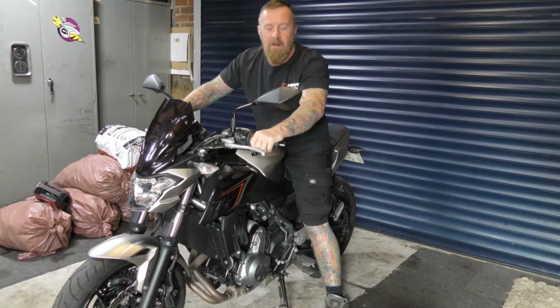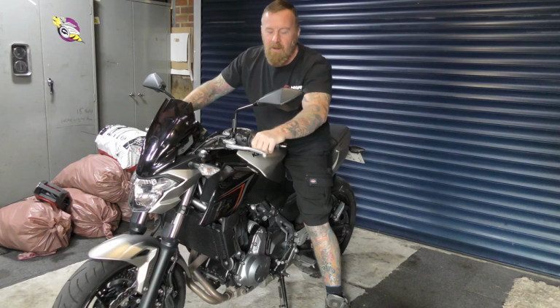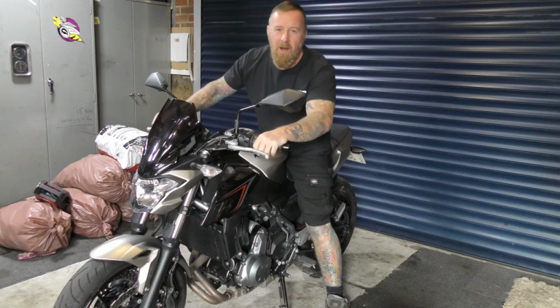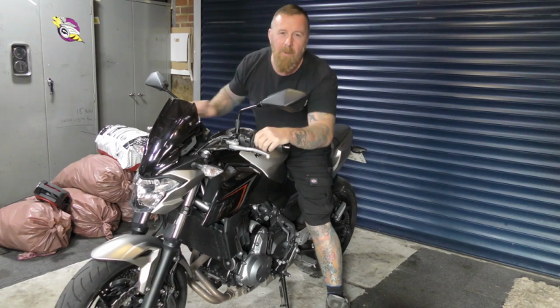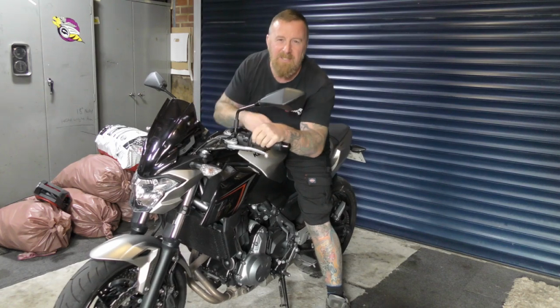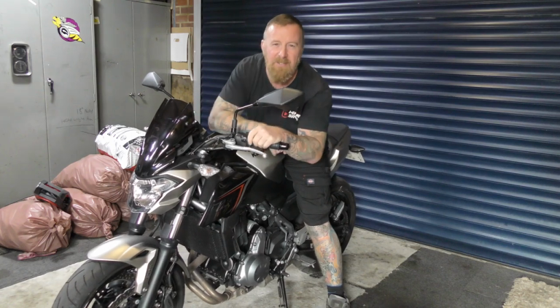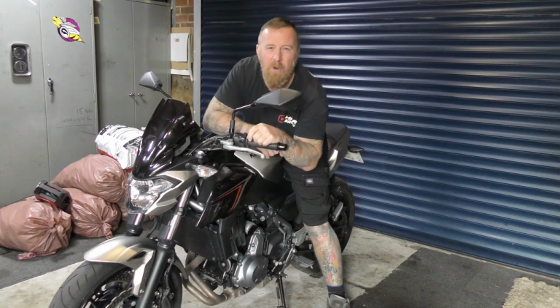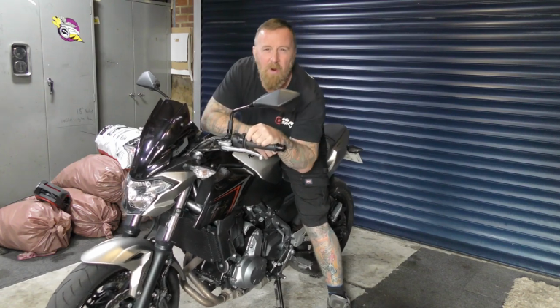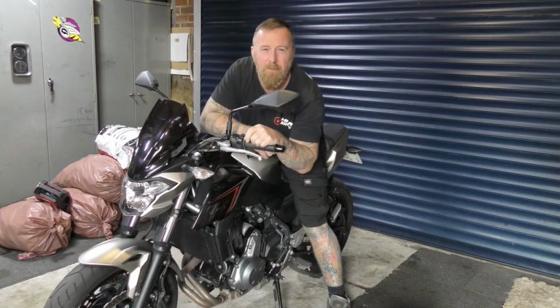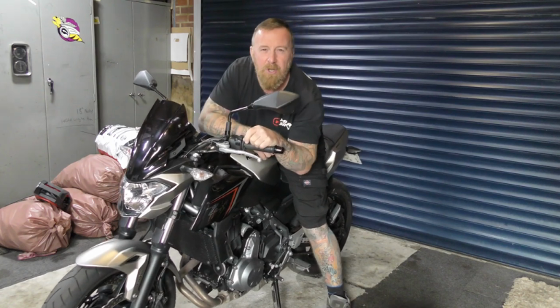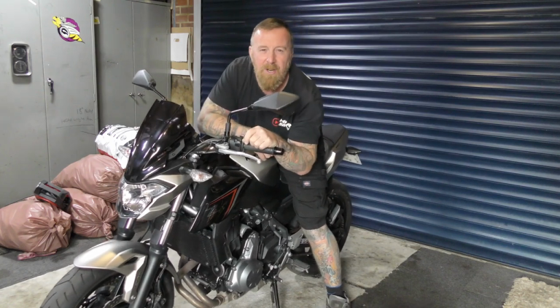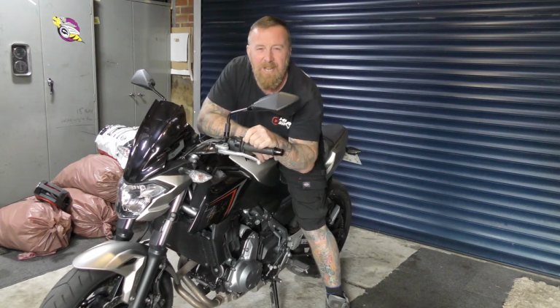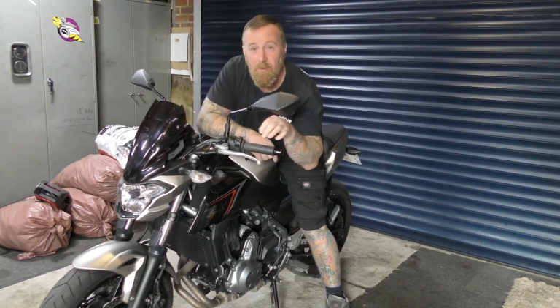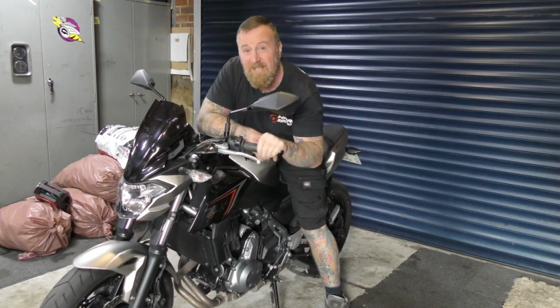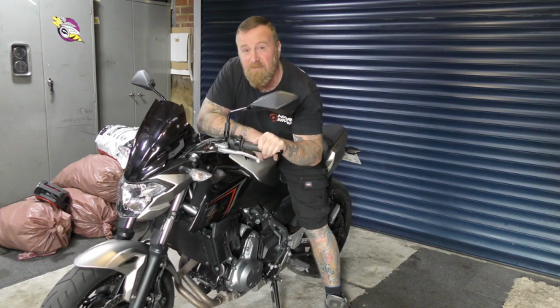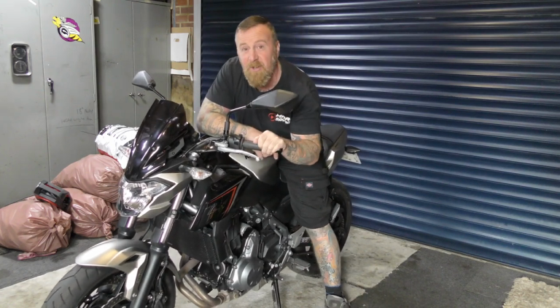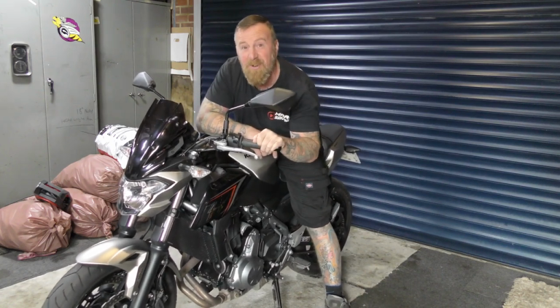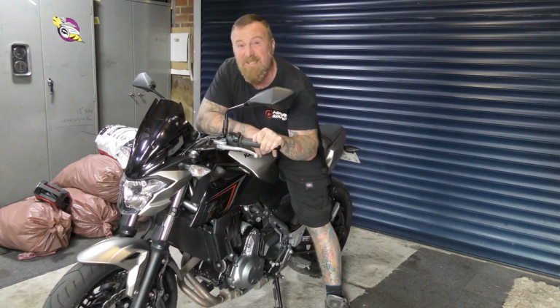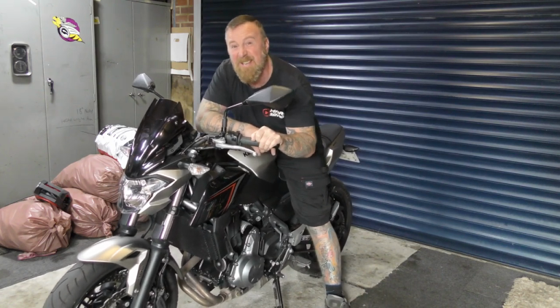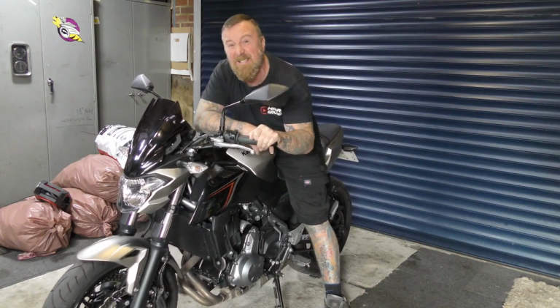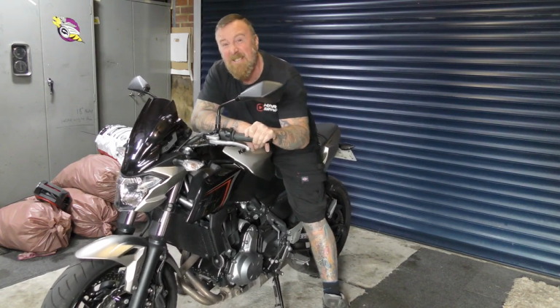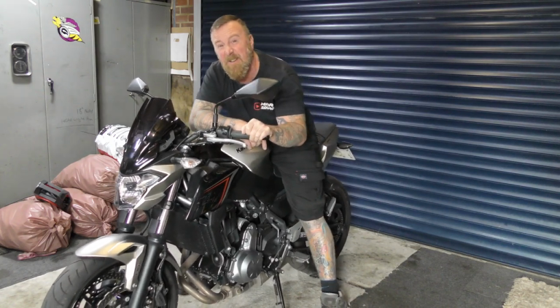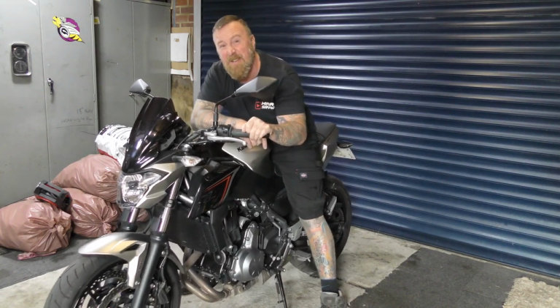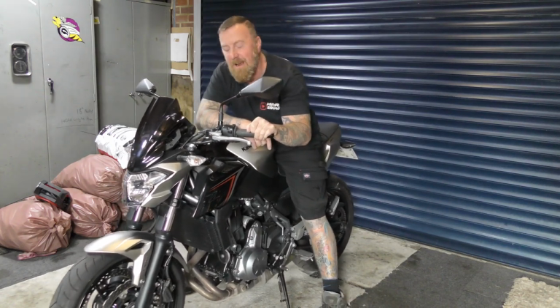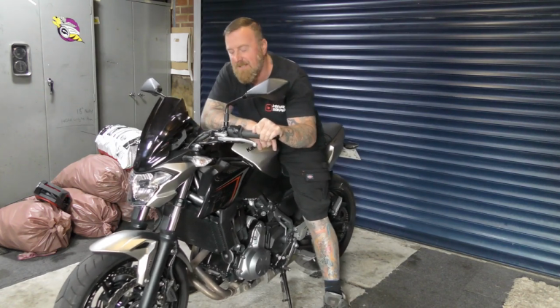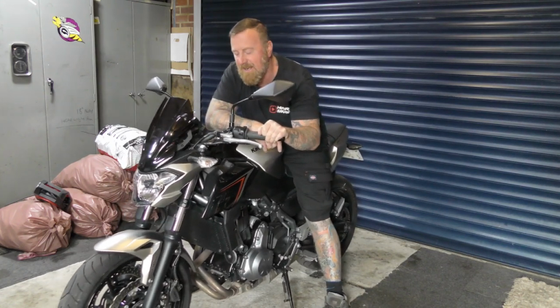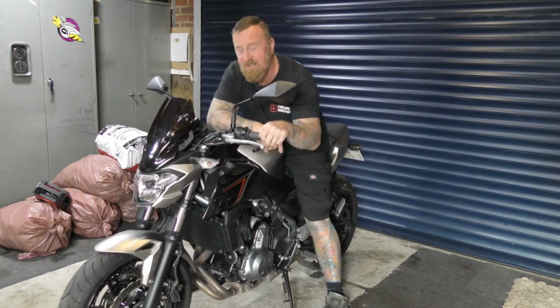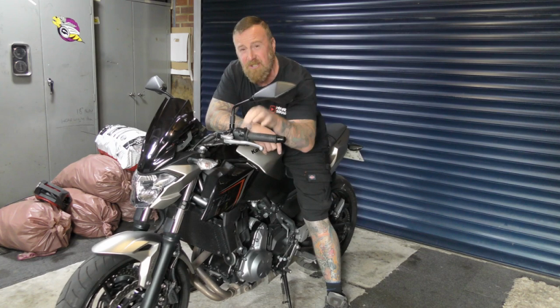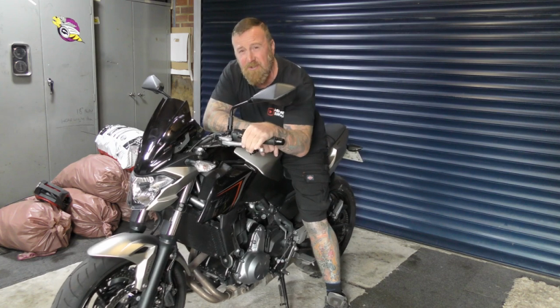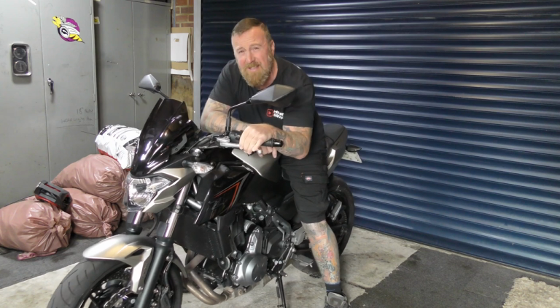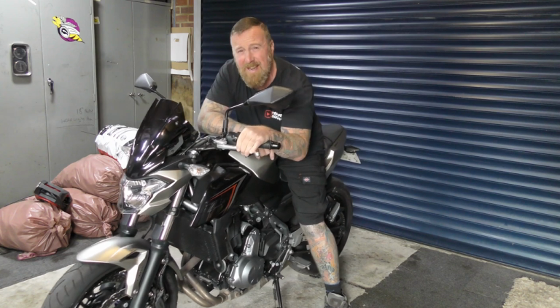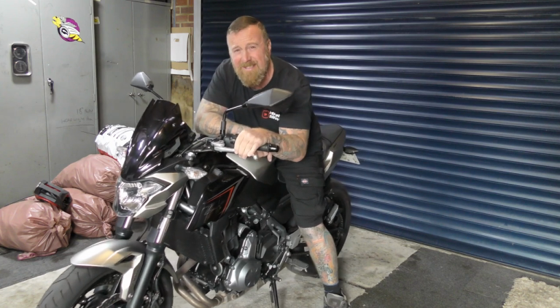Hi, Mark Savage here. Welcome to my channel. Today's review: the Kawasaki Z650. It's a 2018.